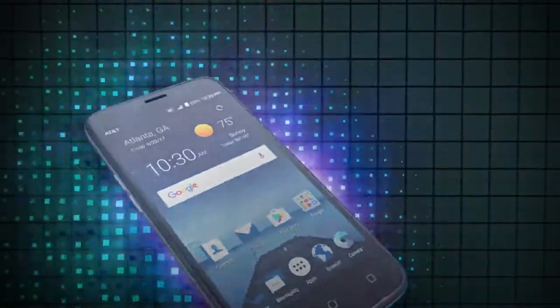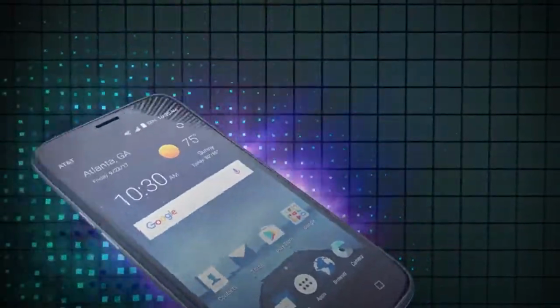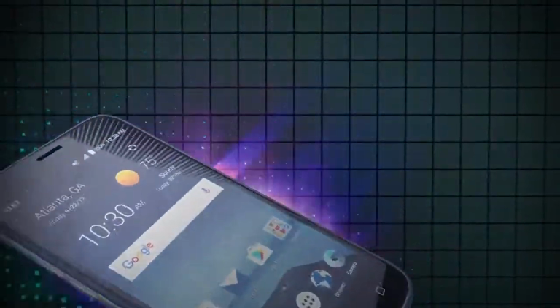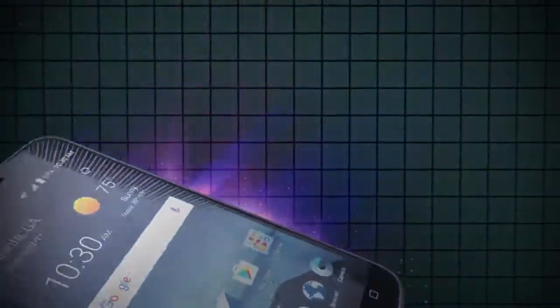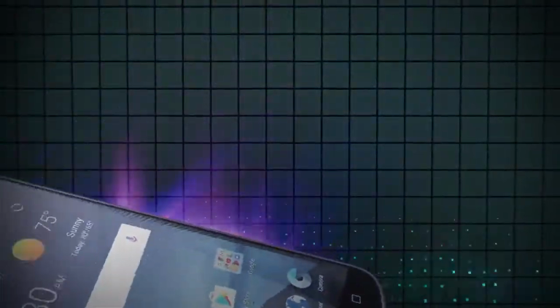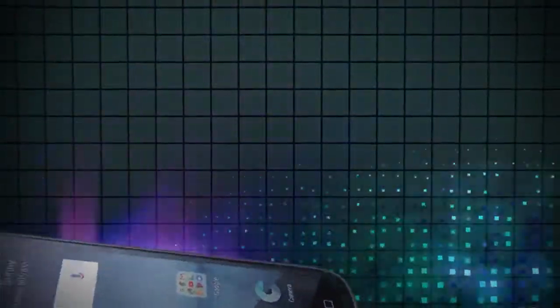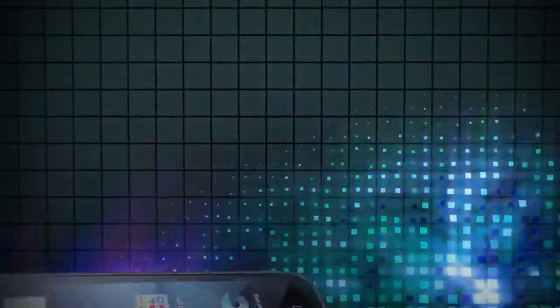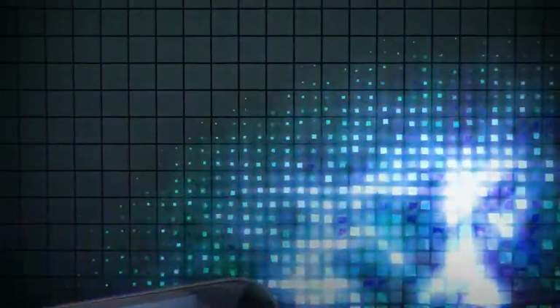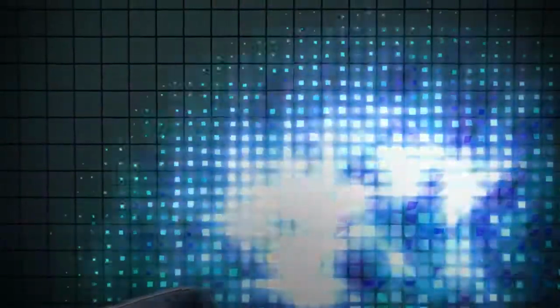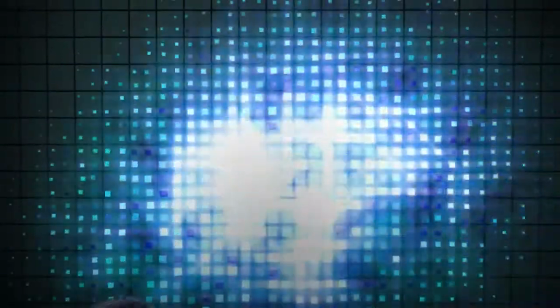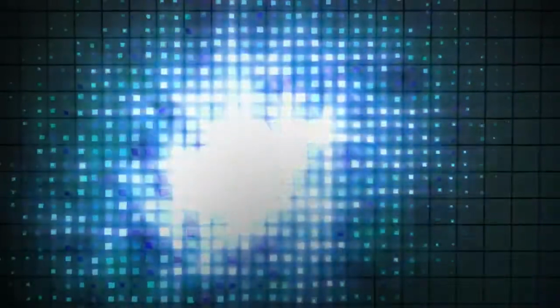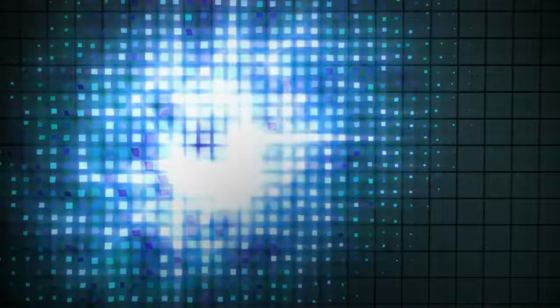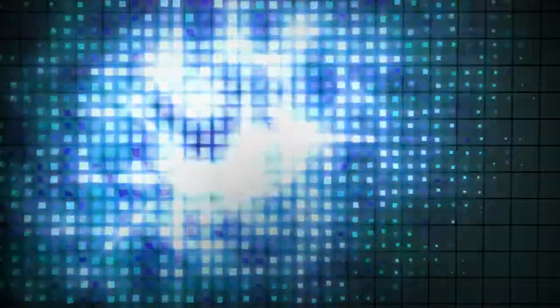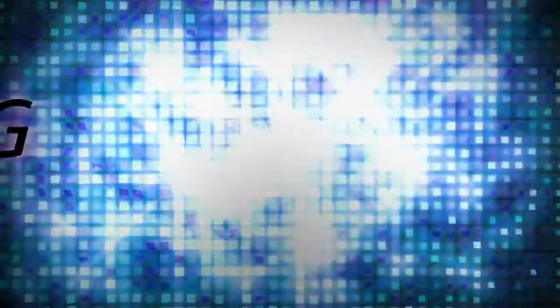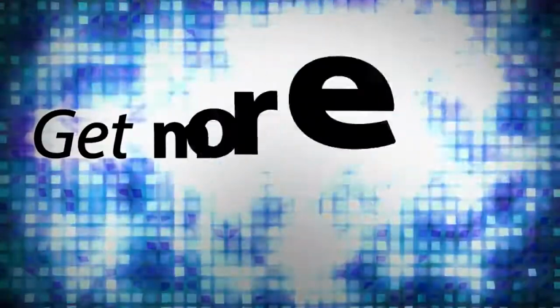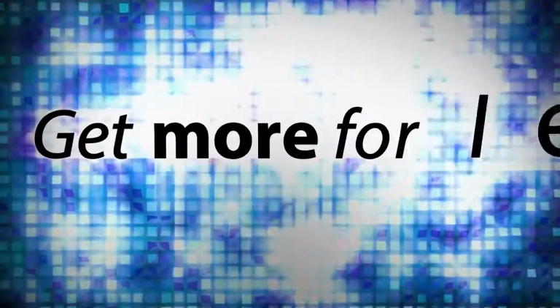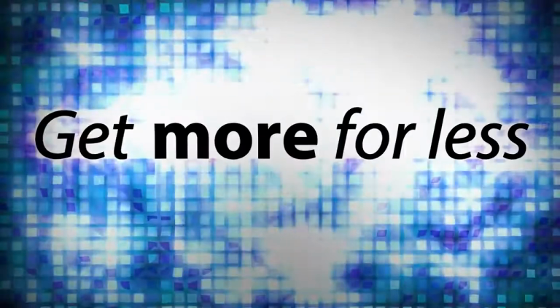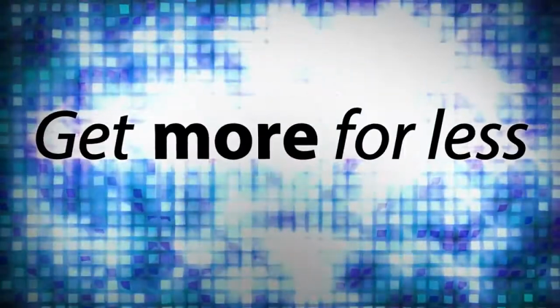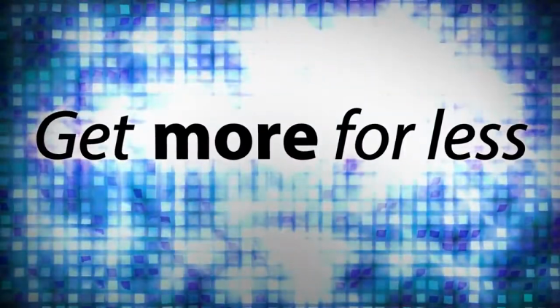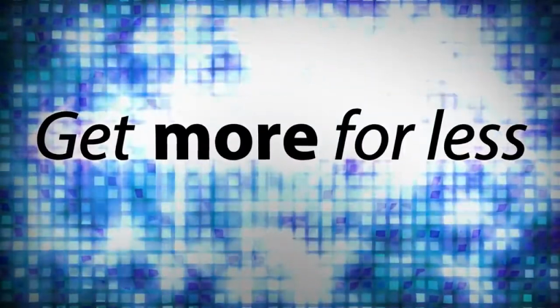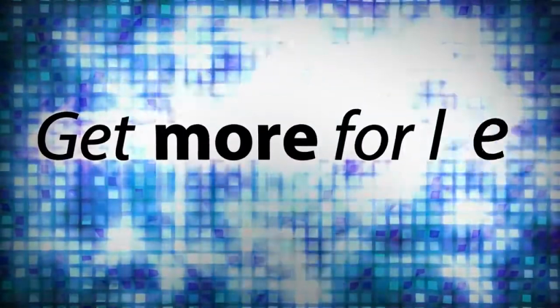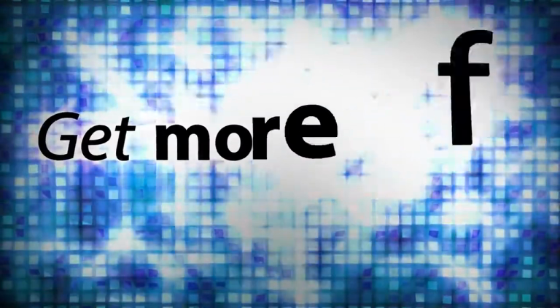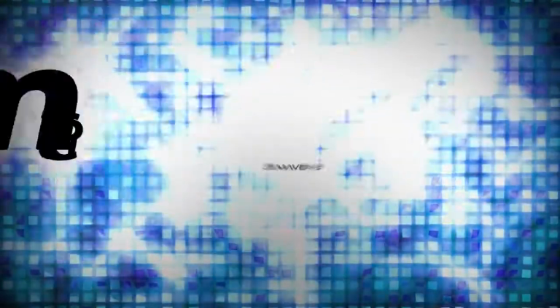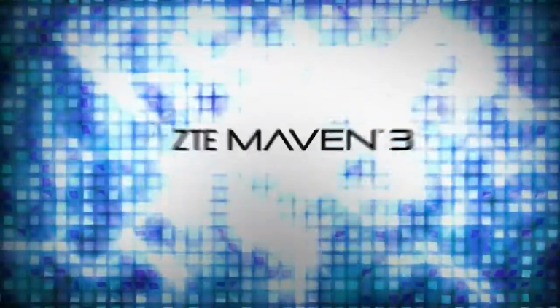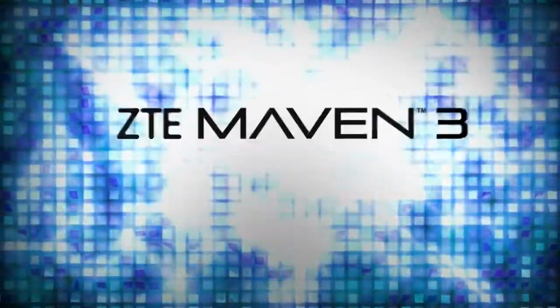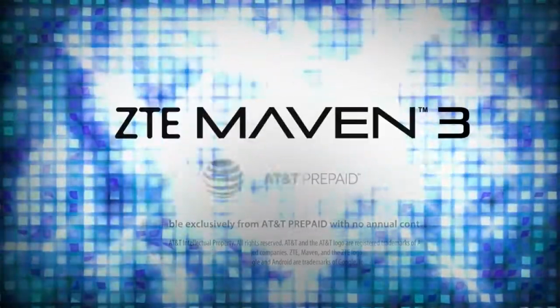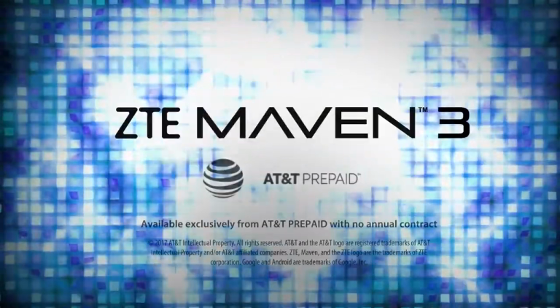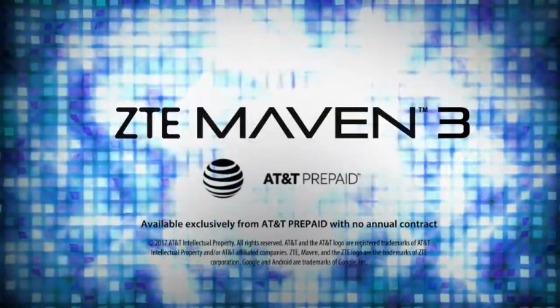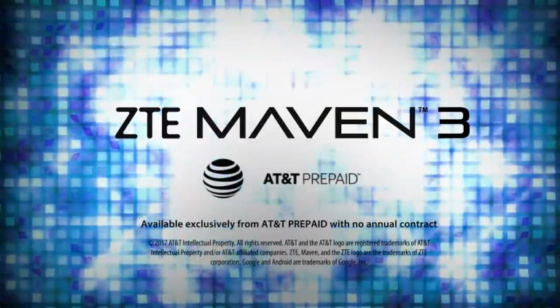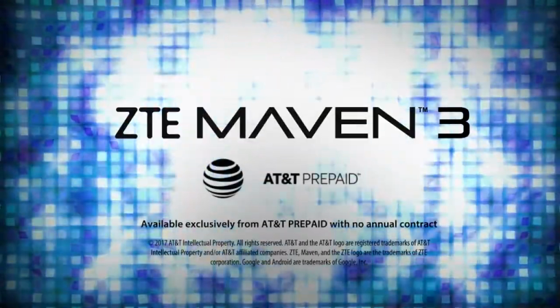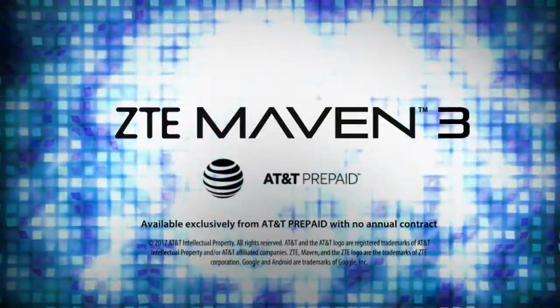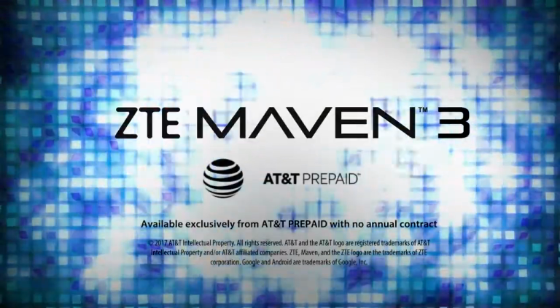If only everything in your life came with more for less. Get the ZTE Maven 3 today.